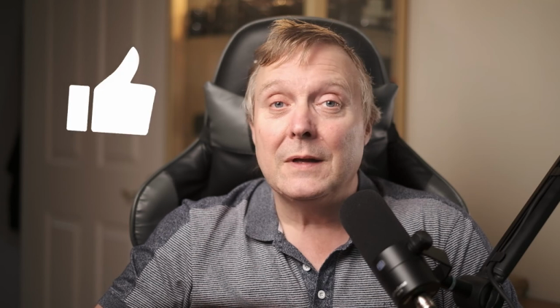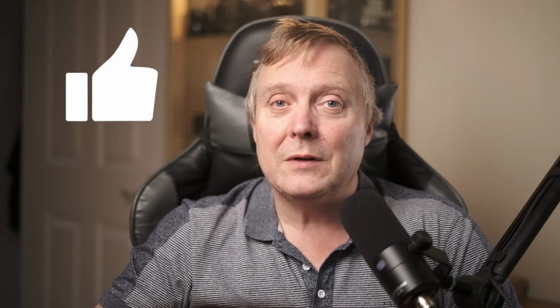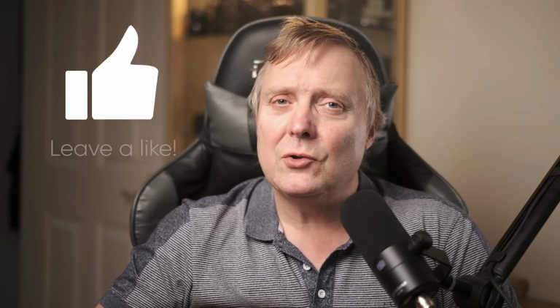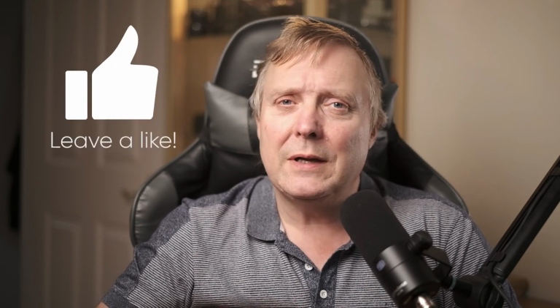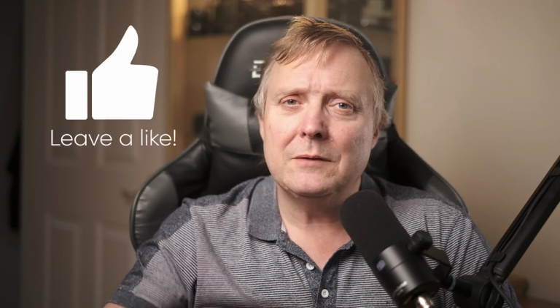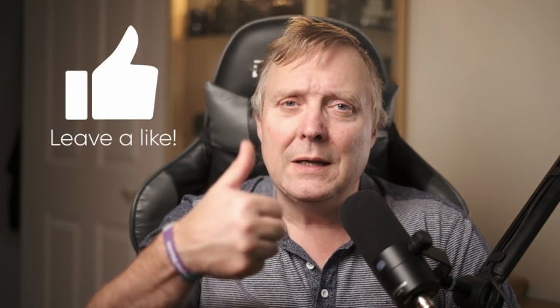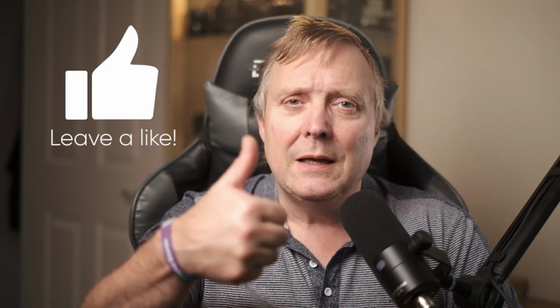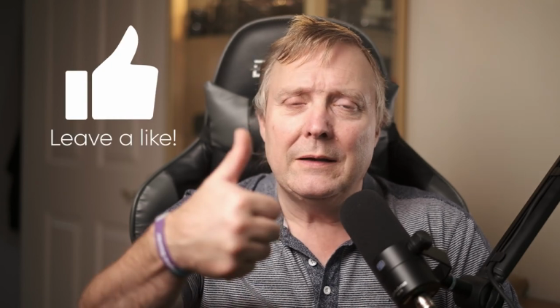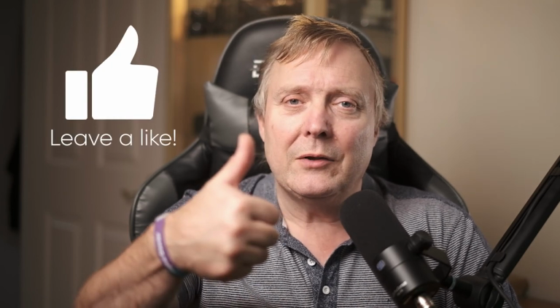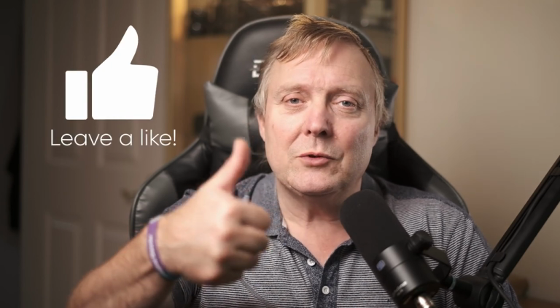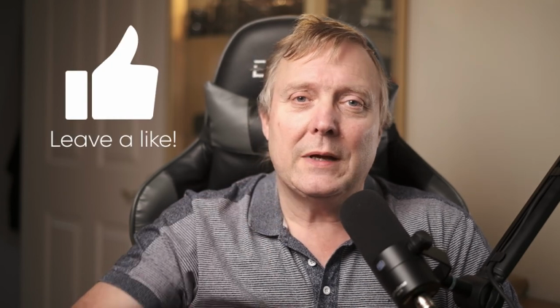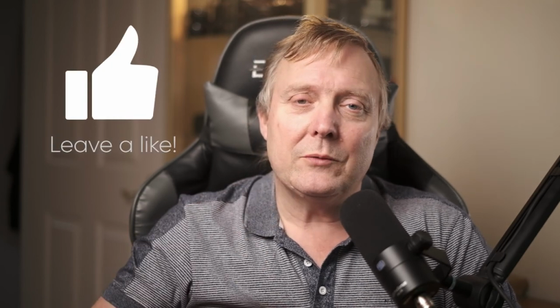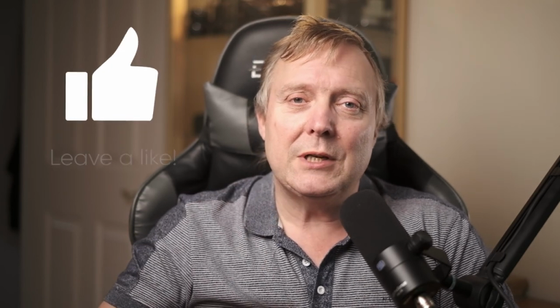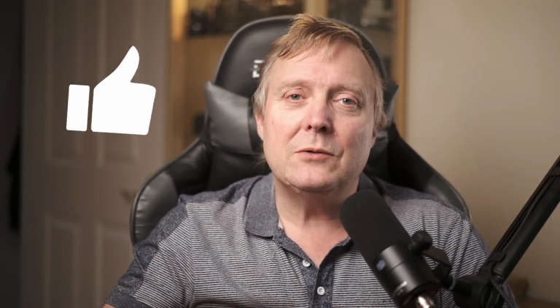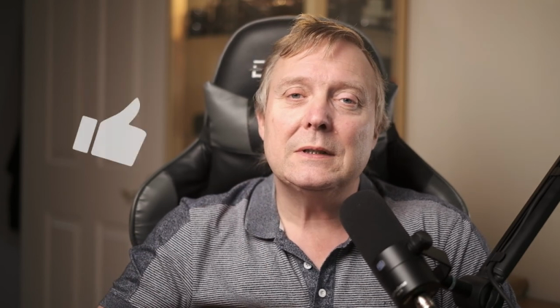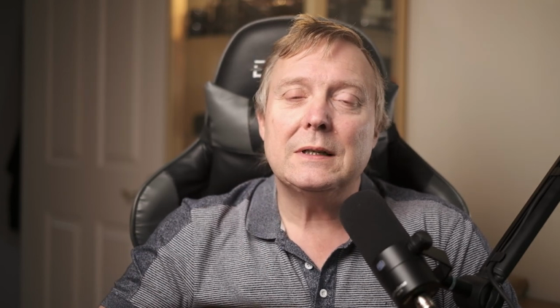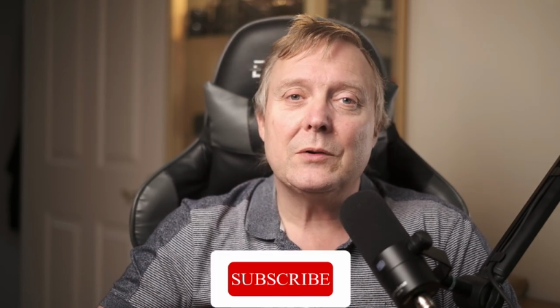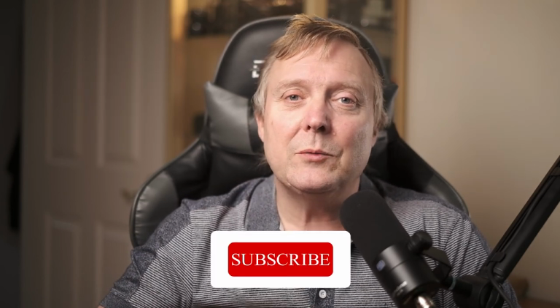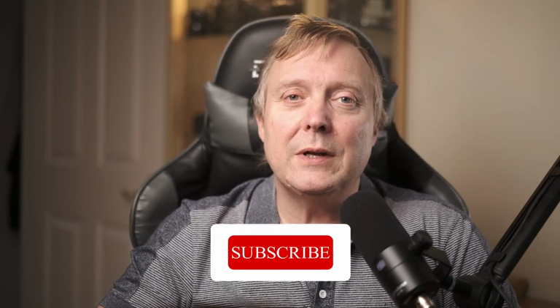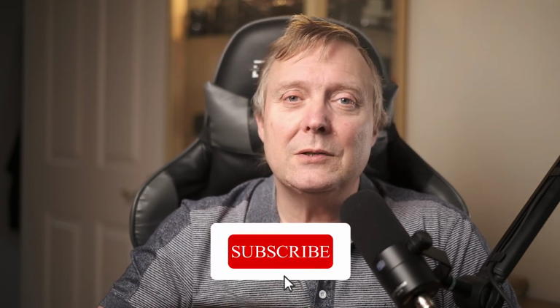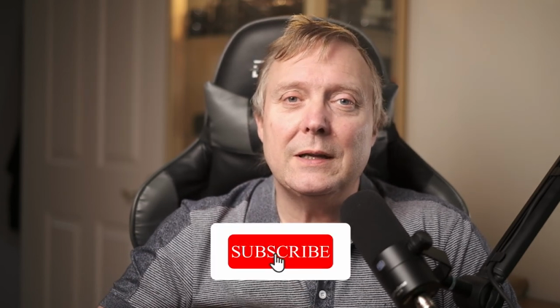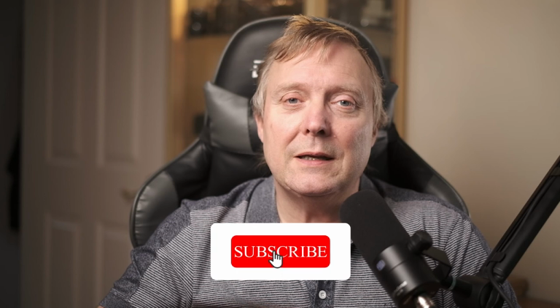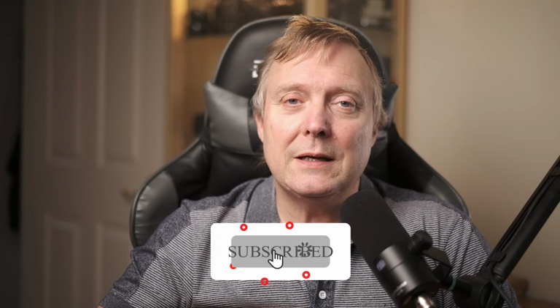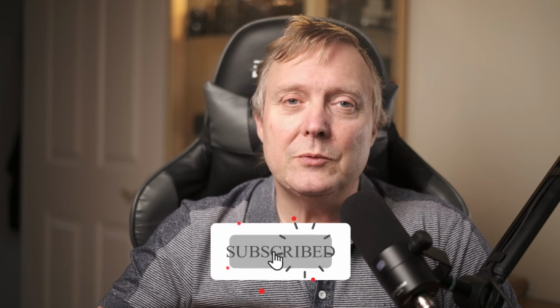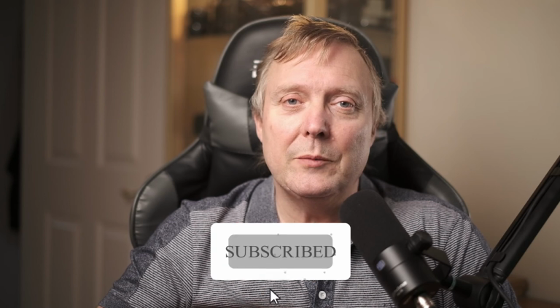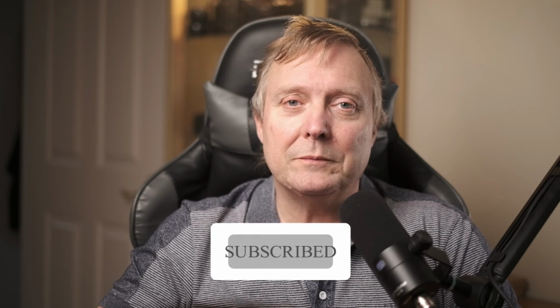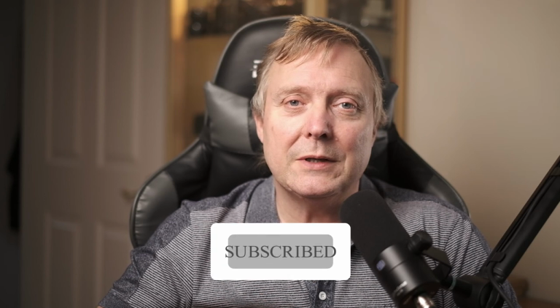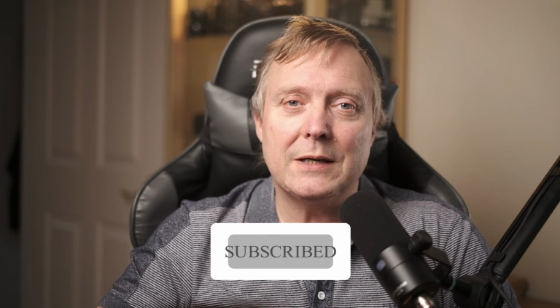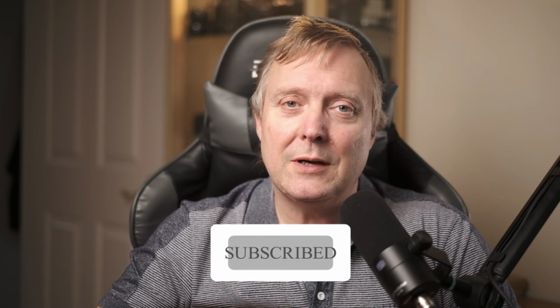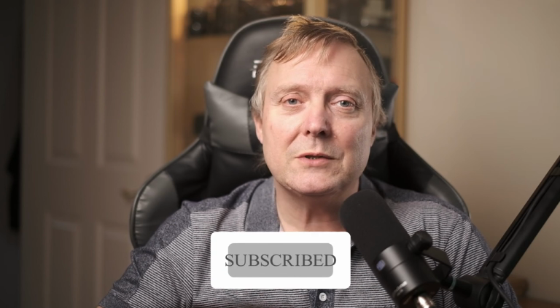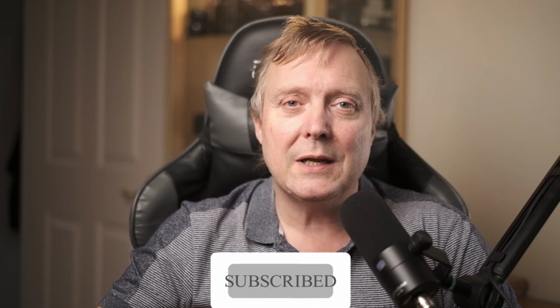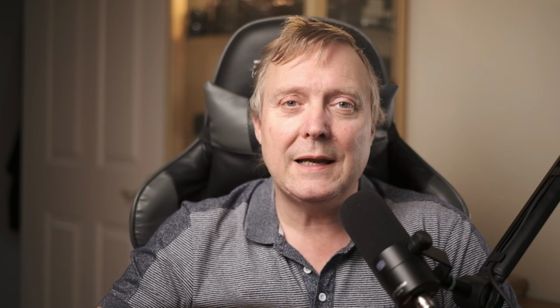If you enjoyed the video, give it a thumbs up — that helps the channel. And if you want to see more videos like that, hit that subscribe button. Till next time, see you later.